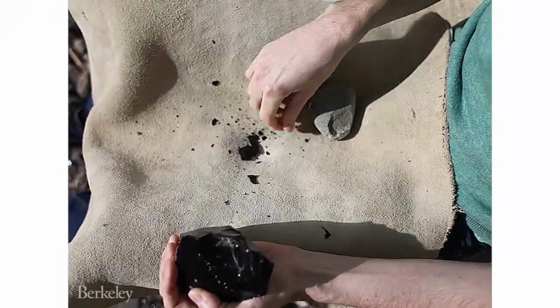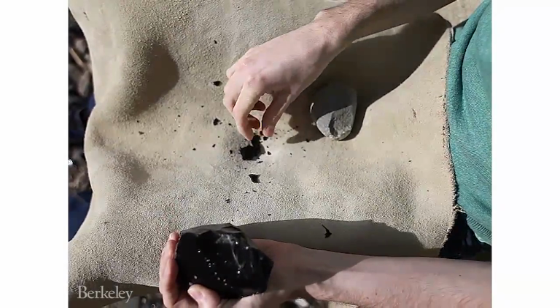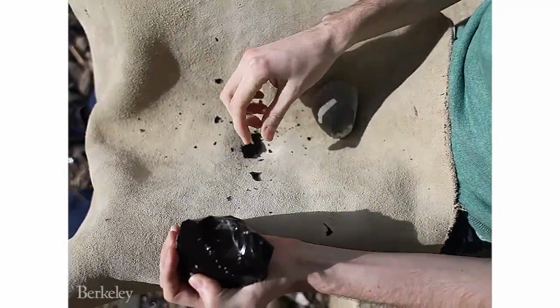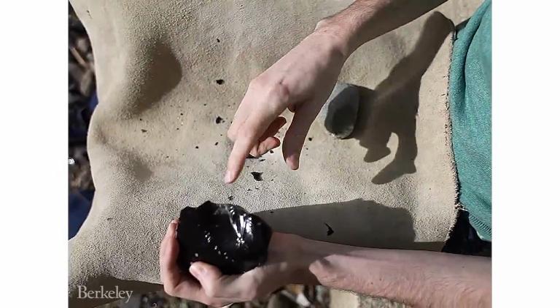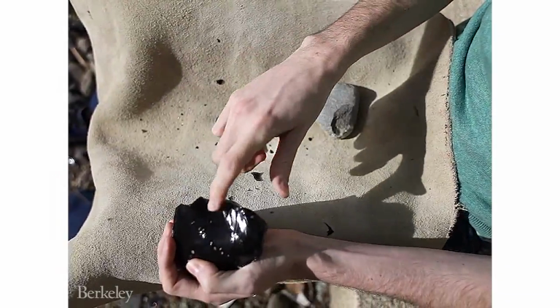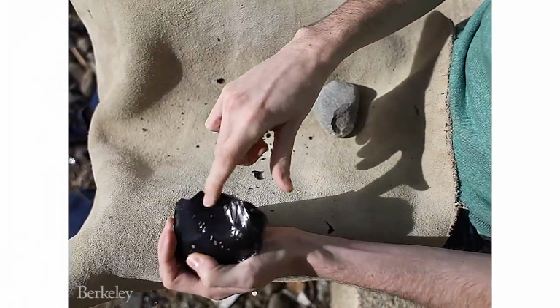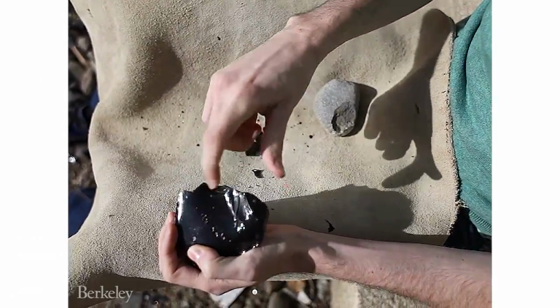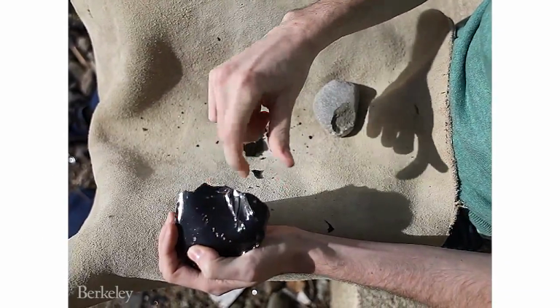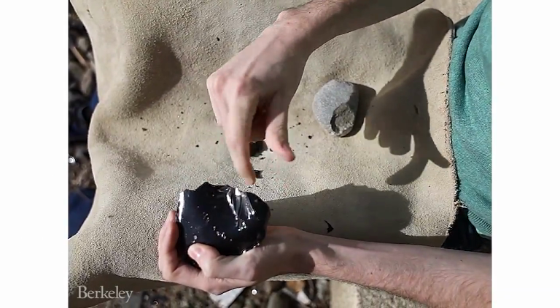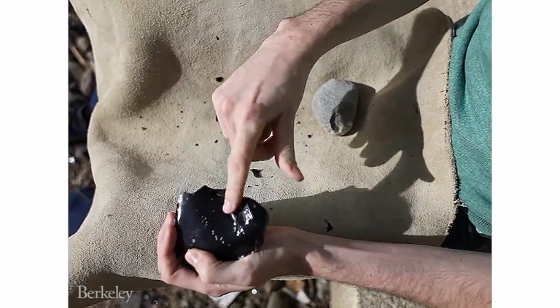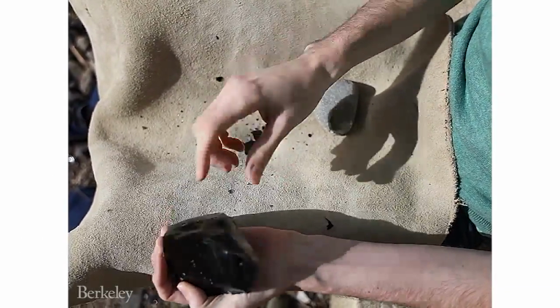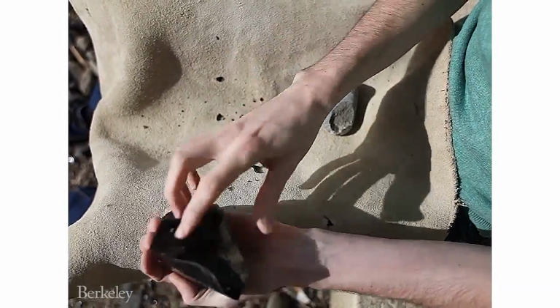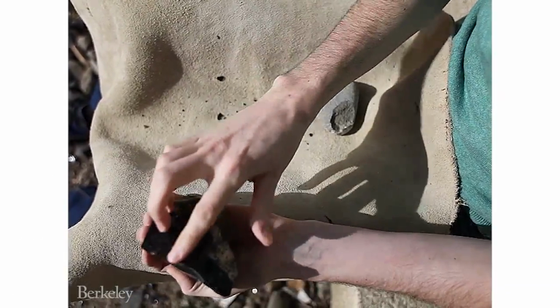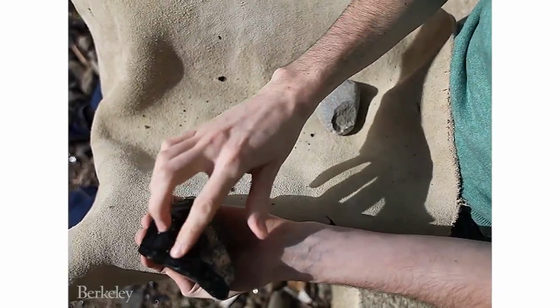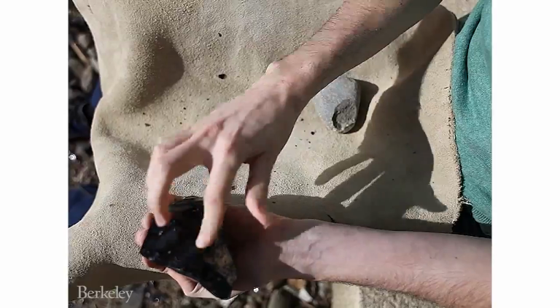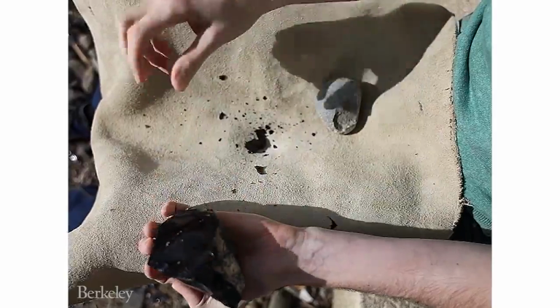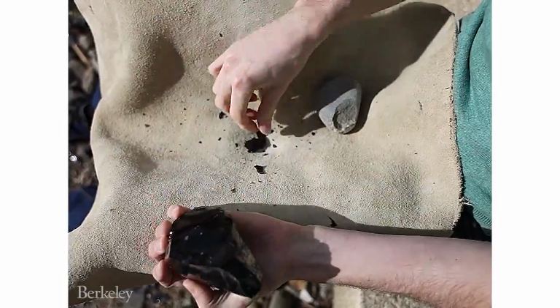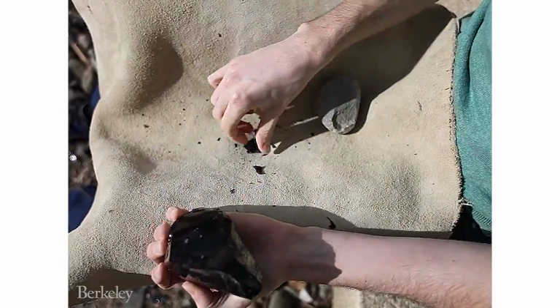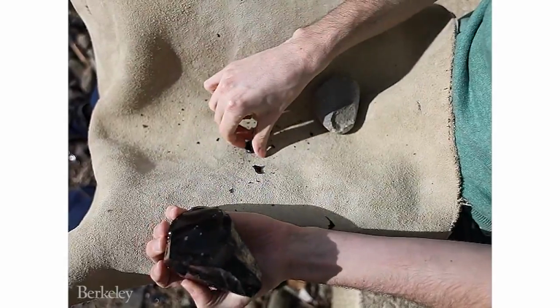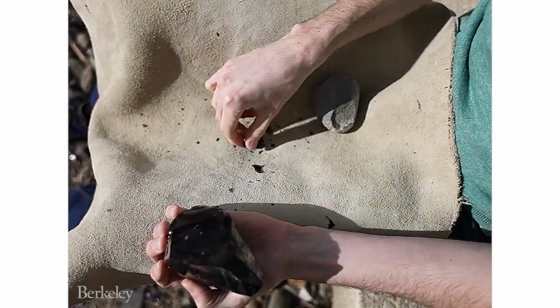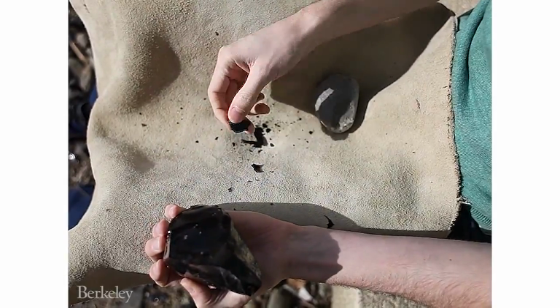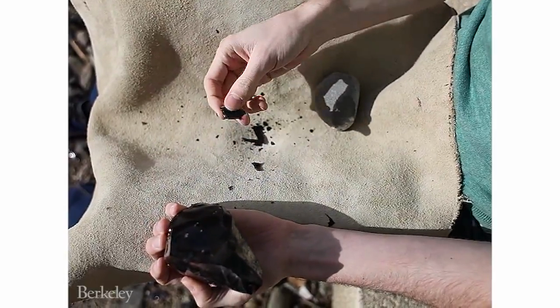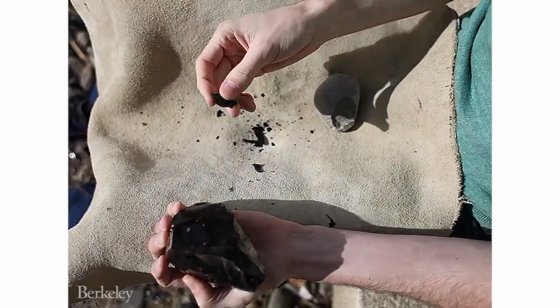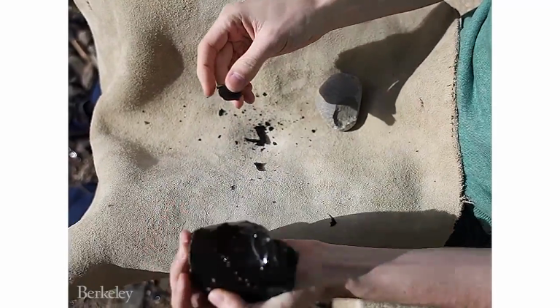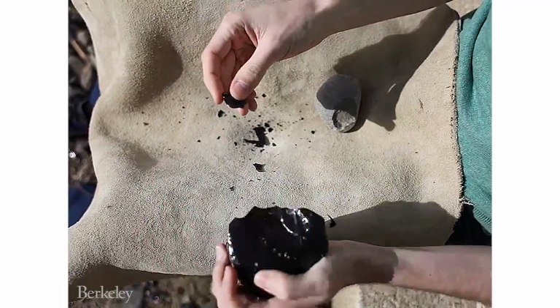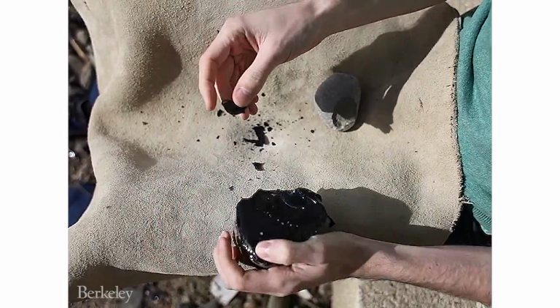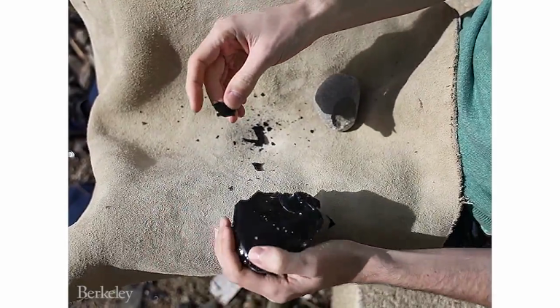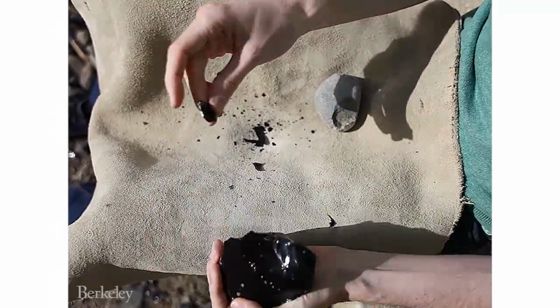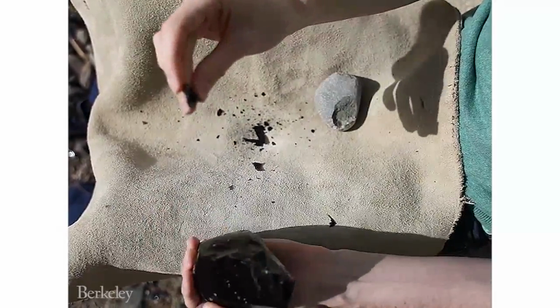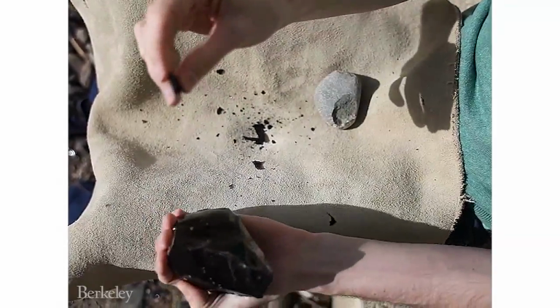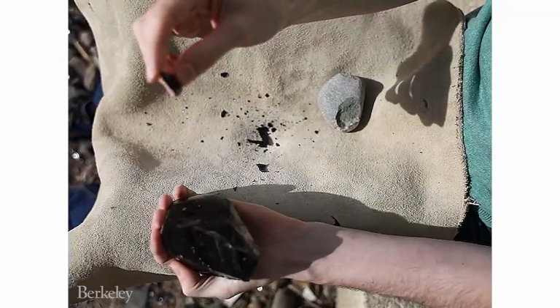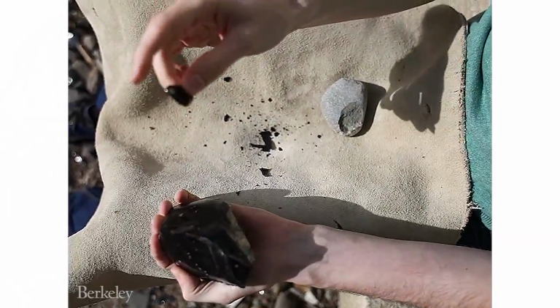I struck on the edge near there, and from this face broke off lots of small sharp shards. Here's a nice illustration.